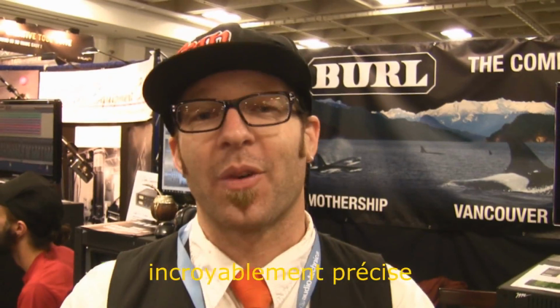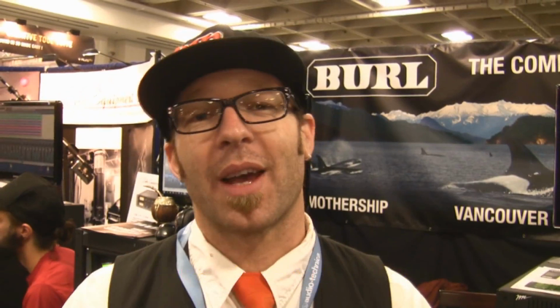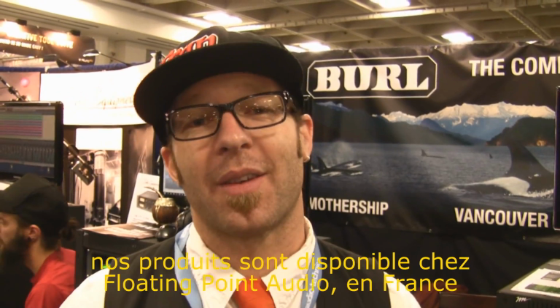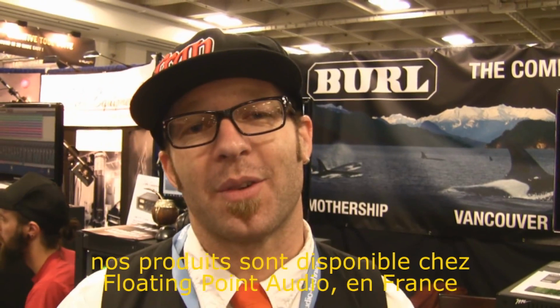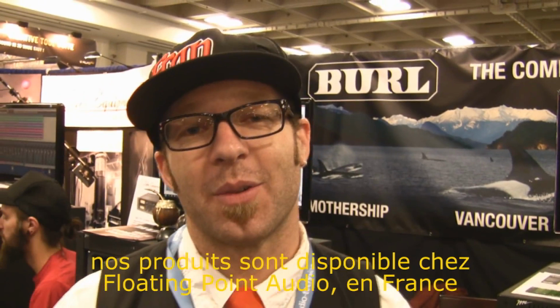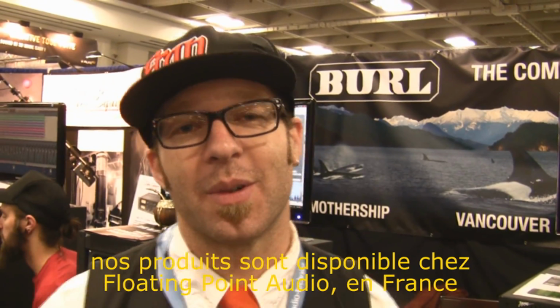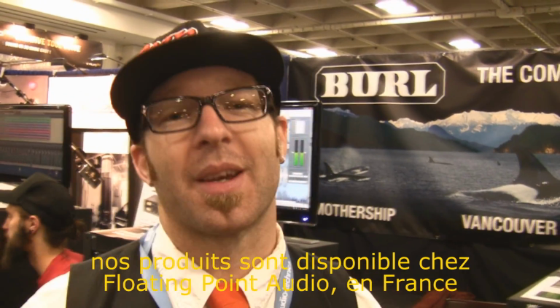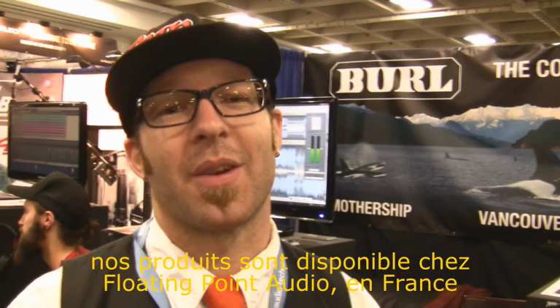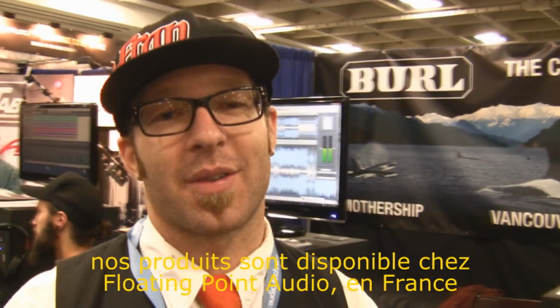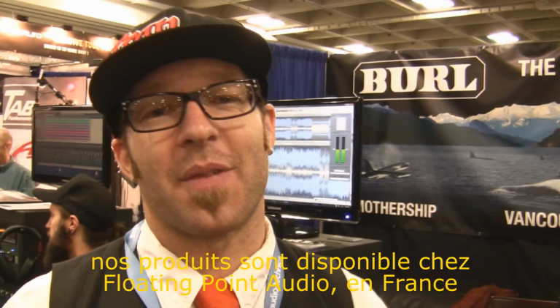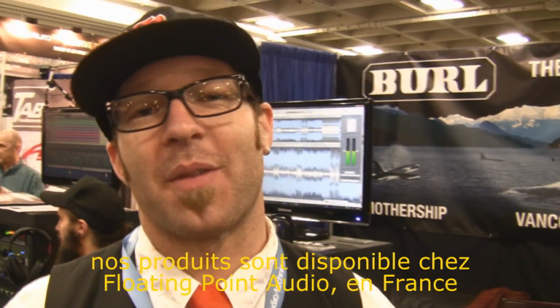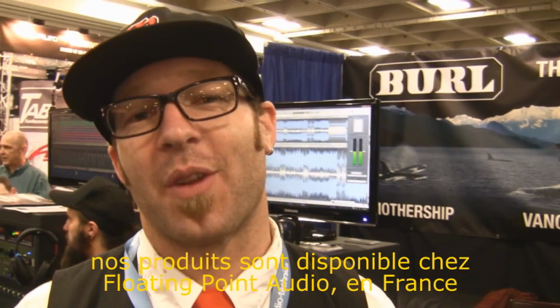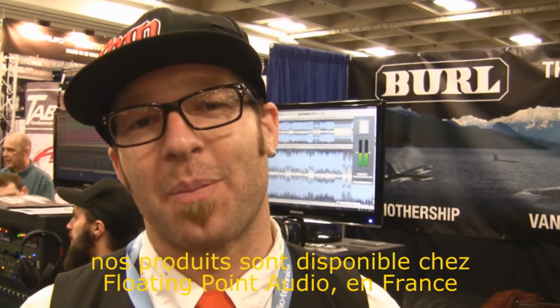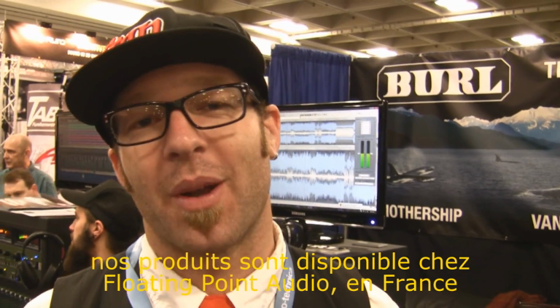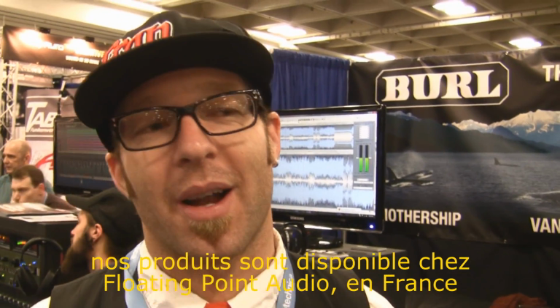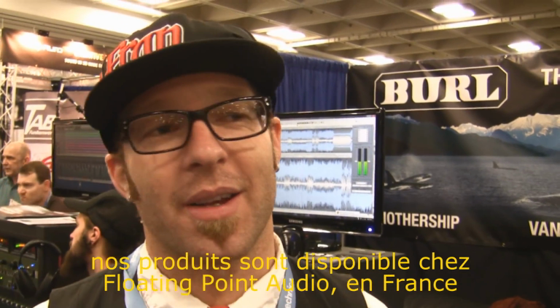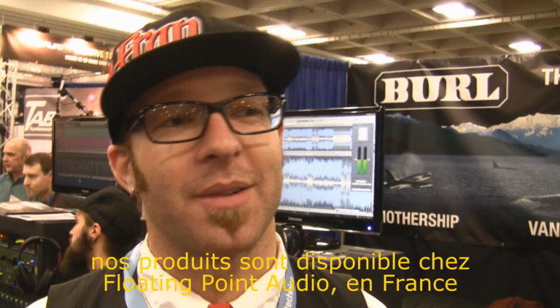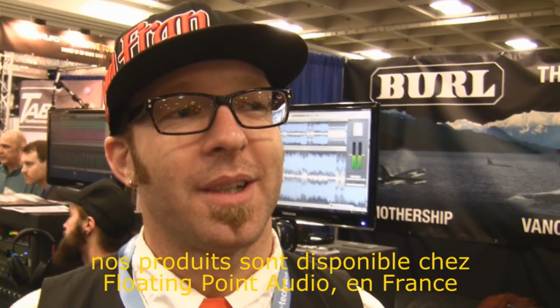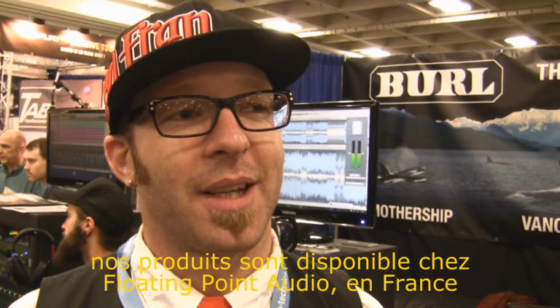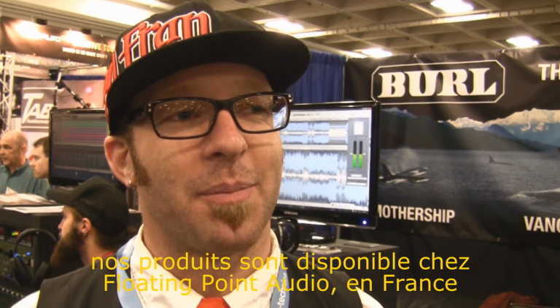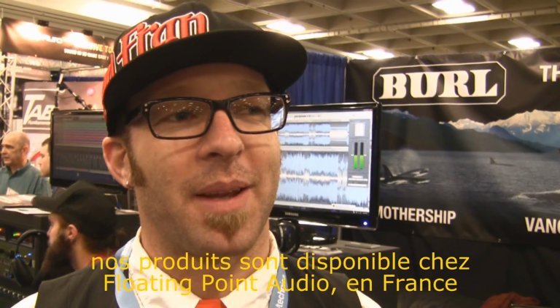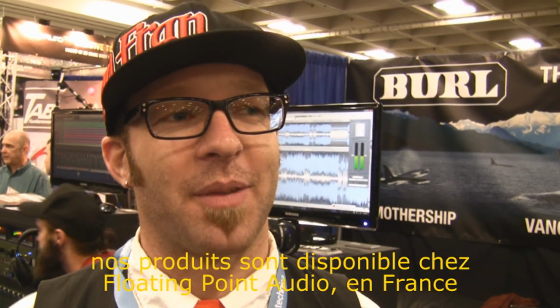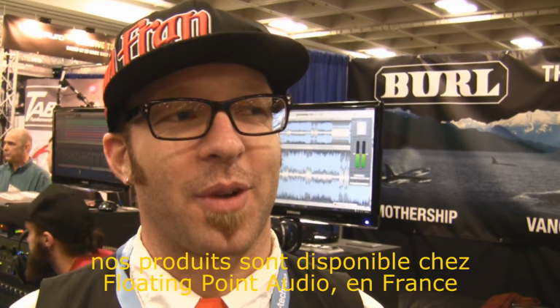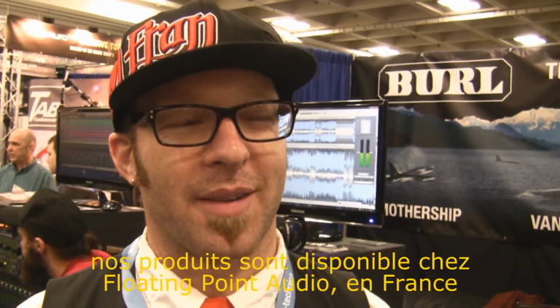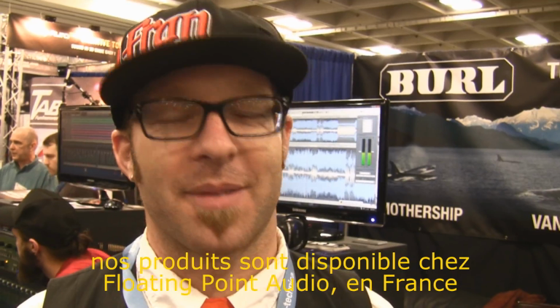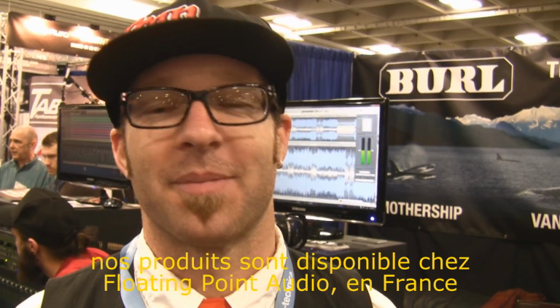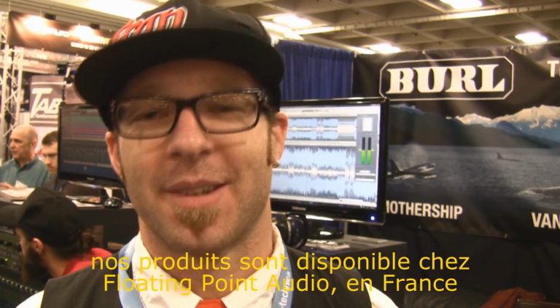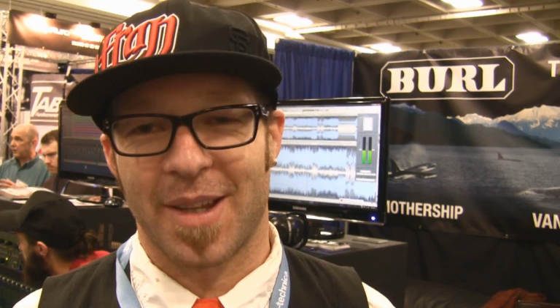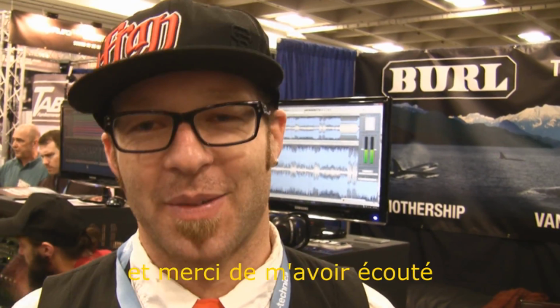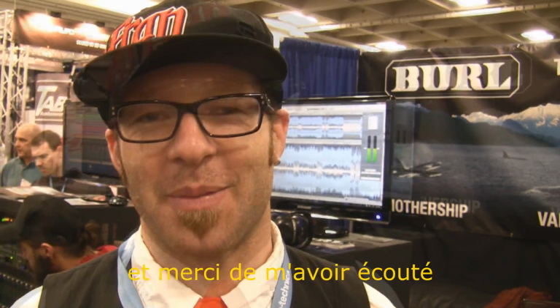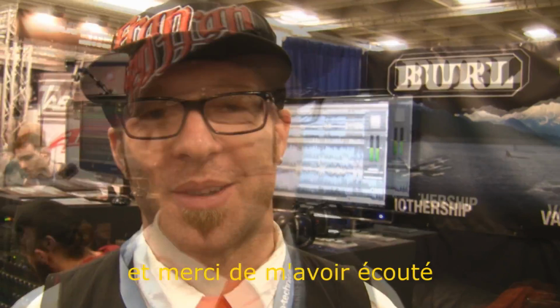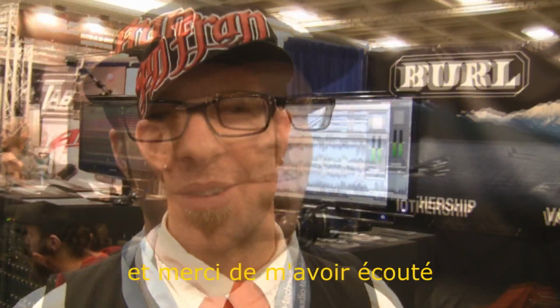Don't forget to get your gear at Floating Point Audio in France. Thank you very much.